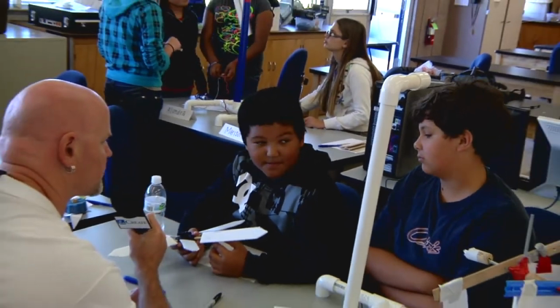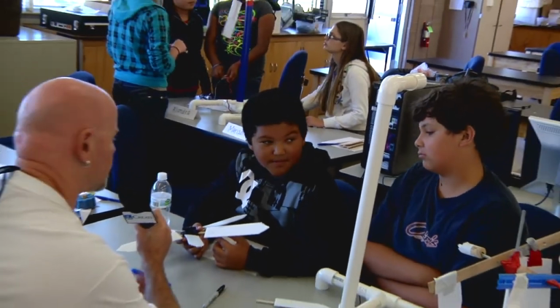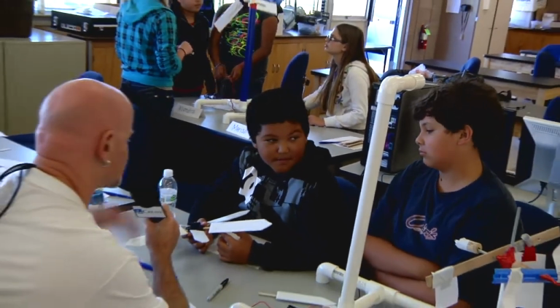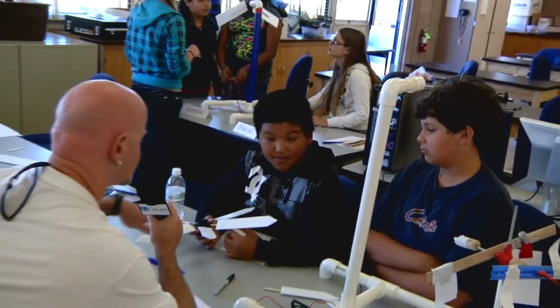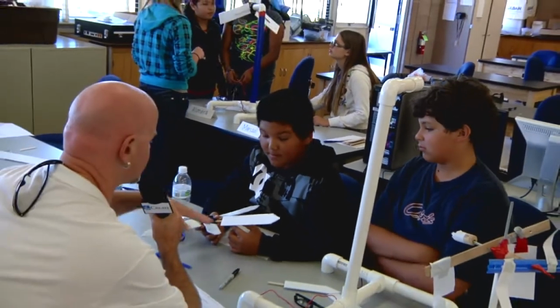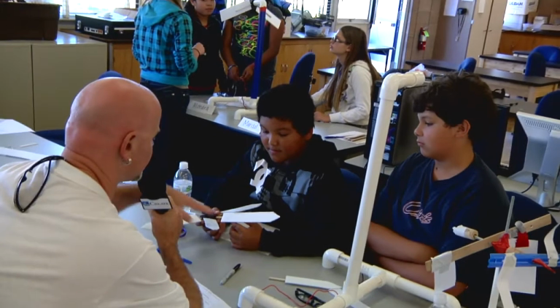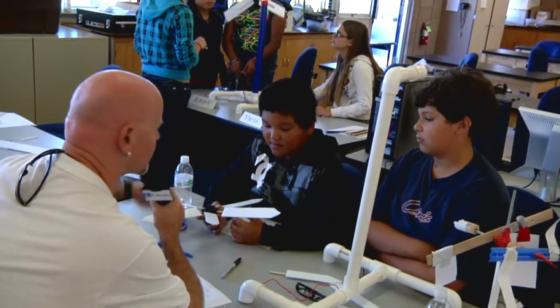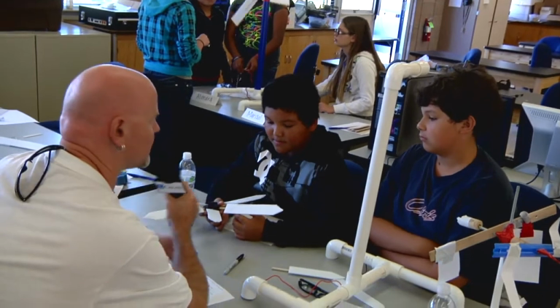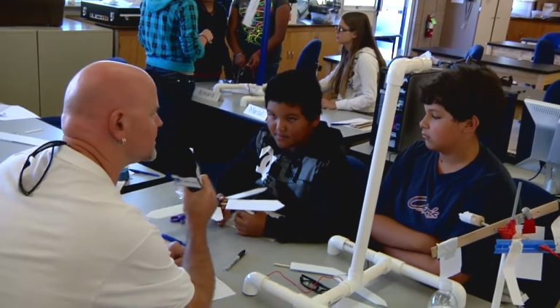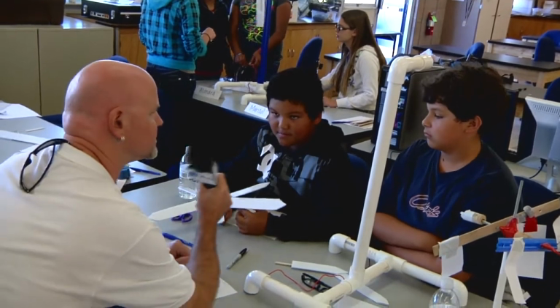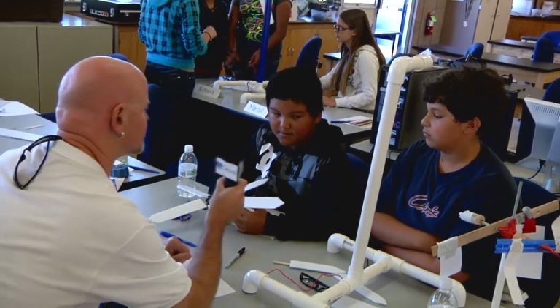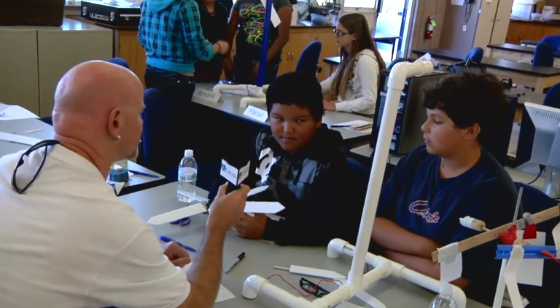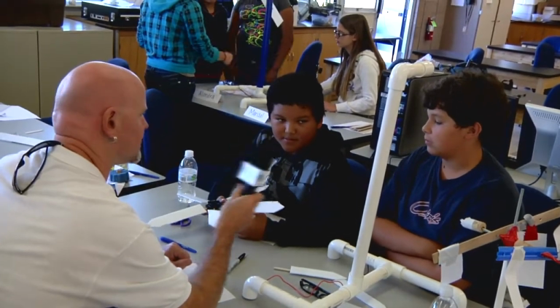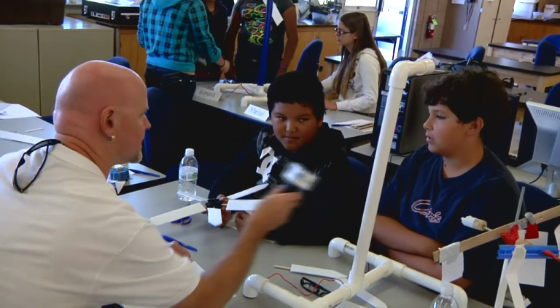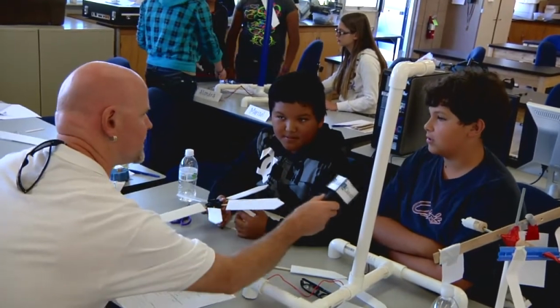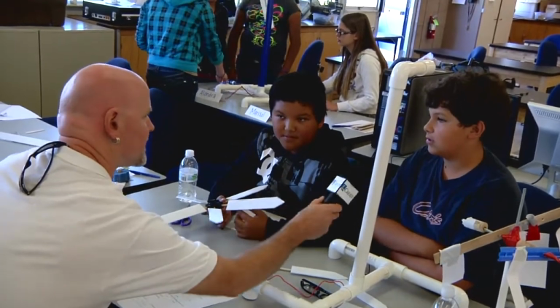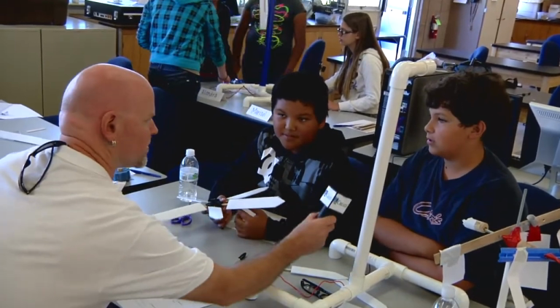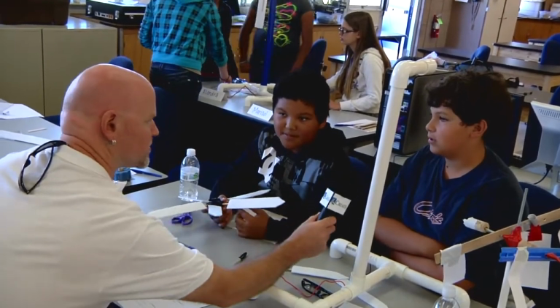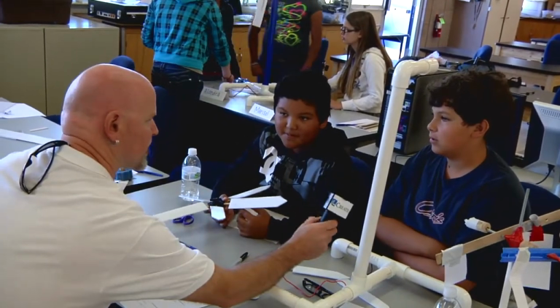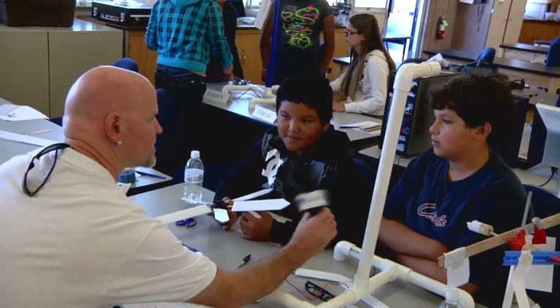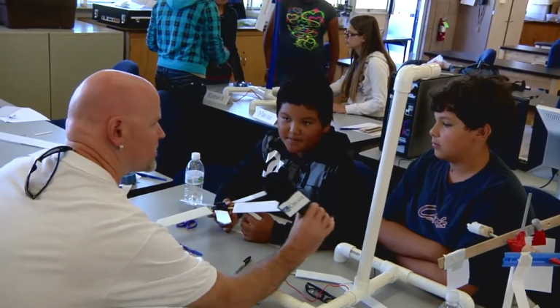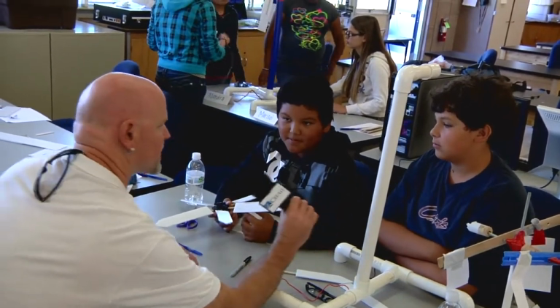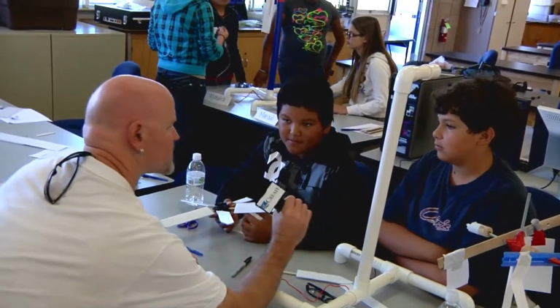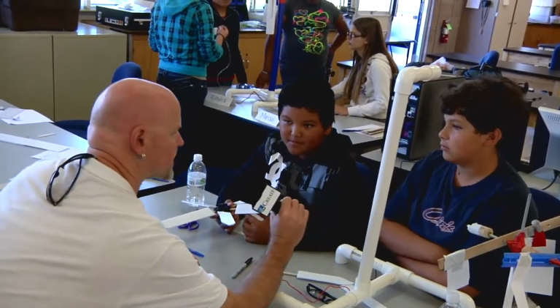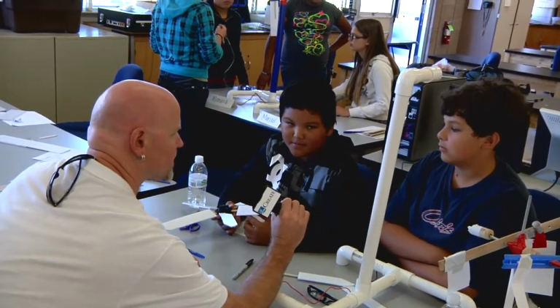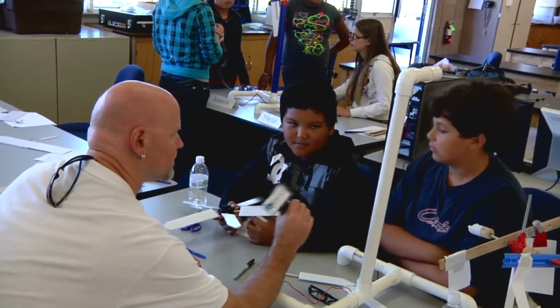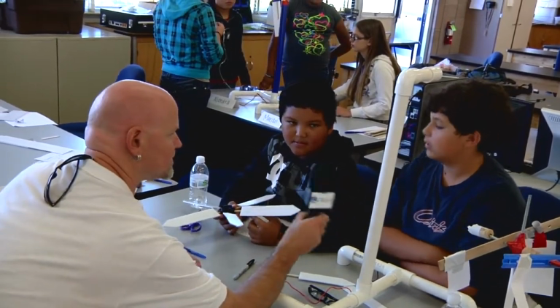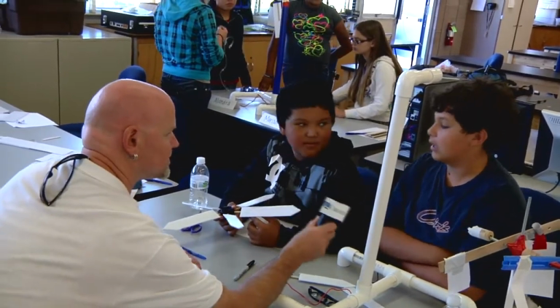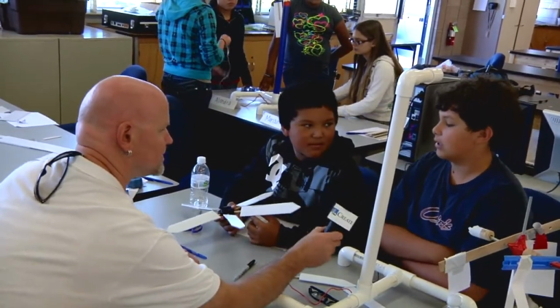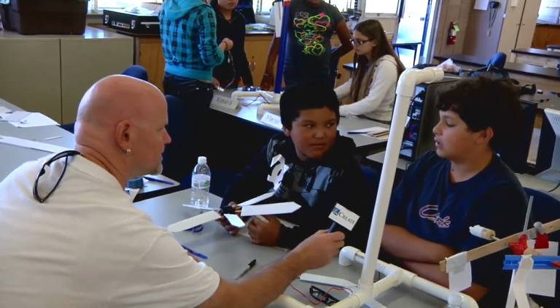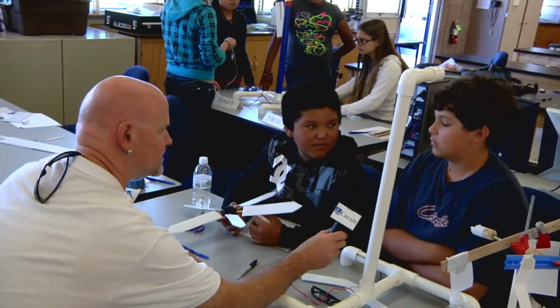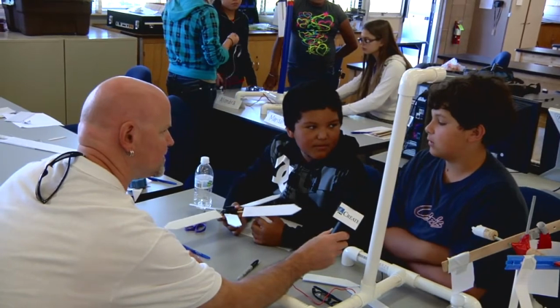Have you changed anything else? What's this angle here called? The pitch. Have you changed the pitch at all? I think so.